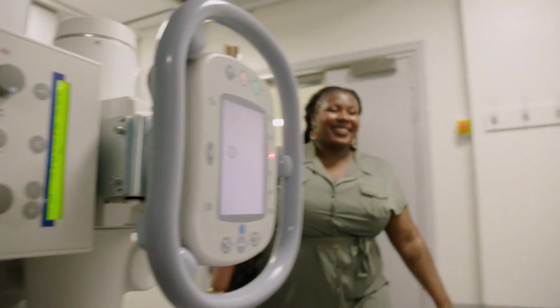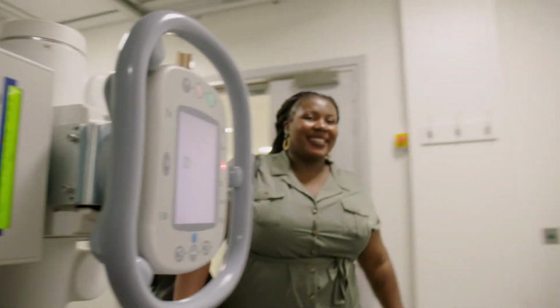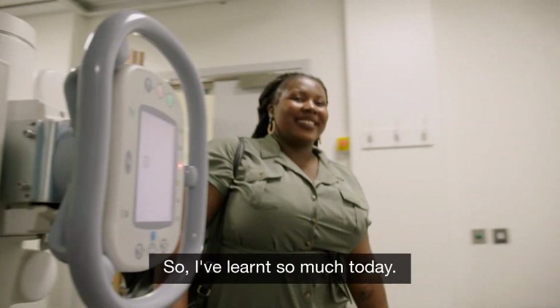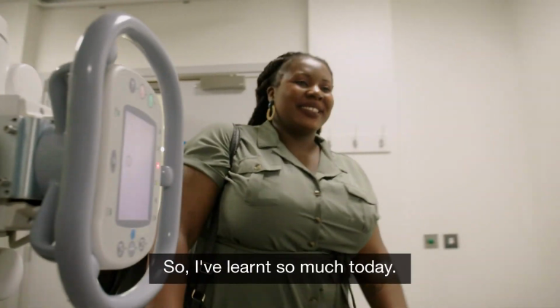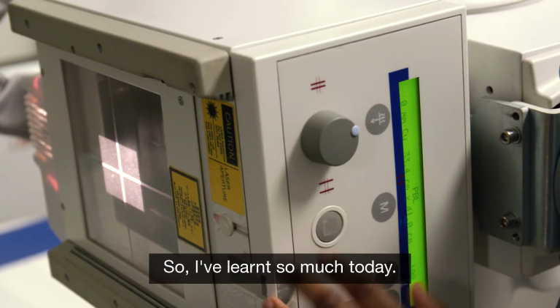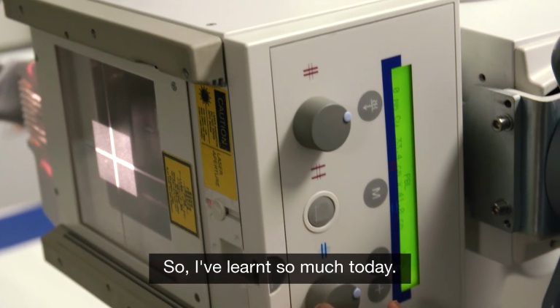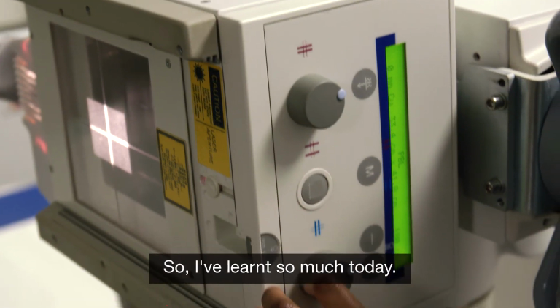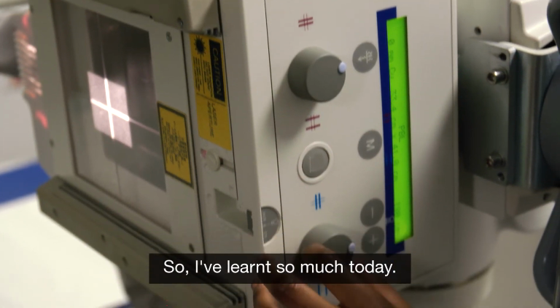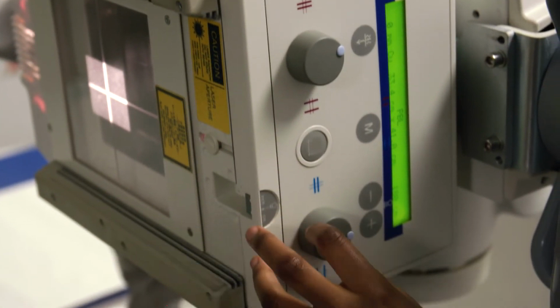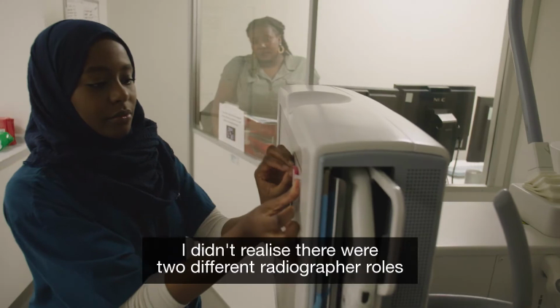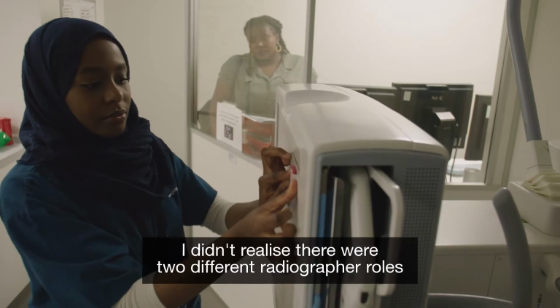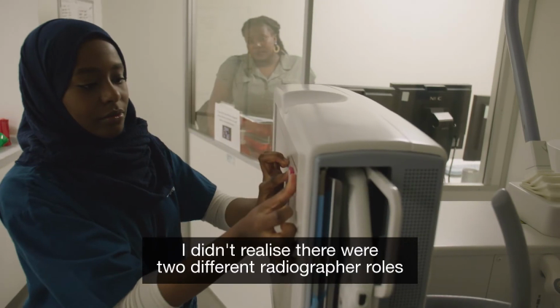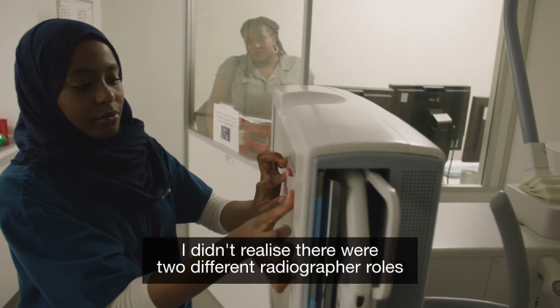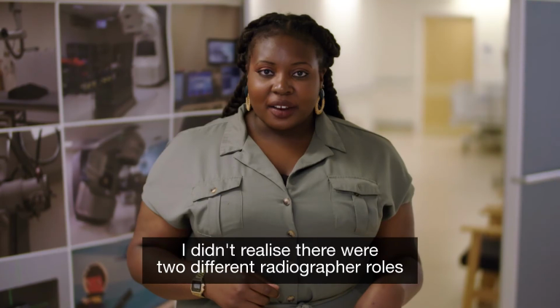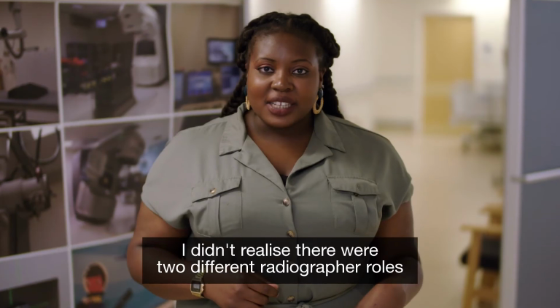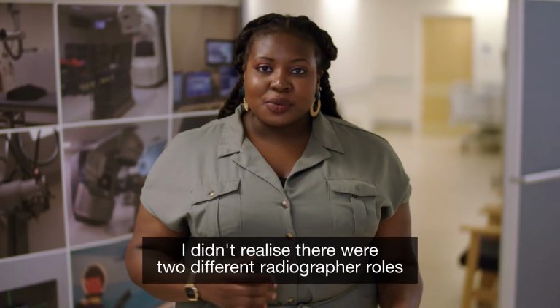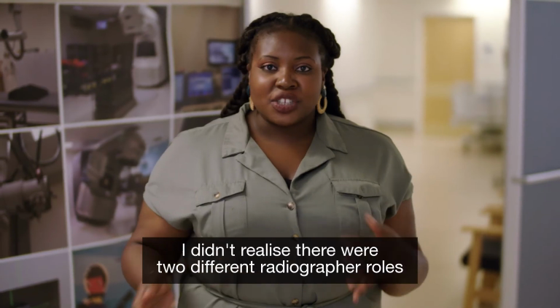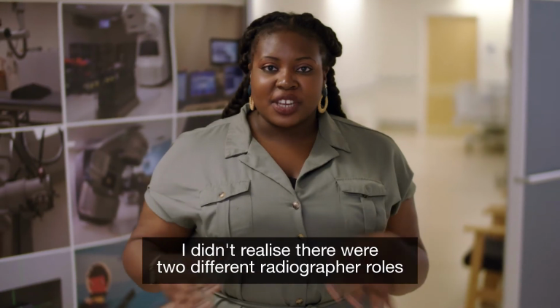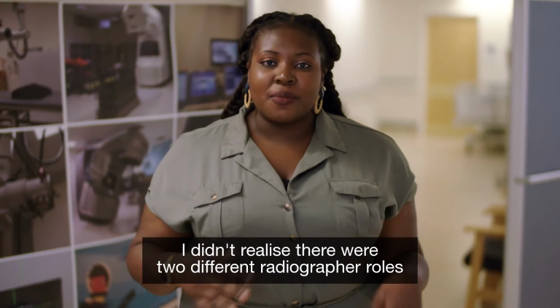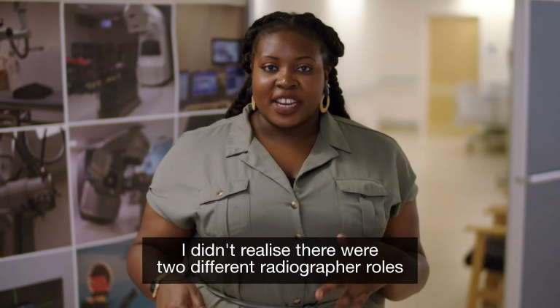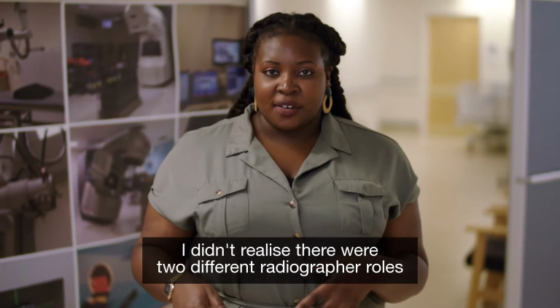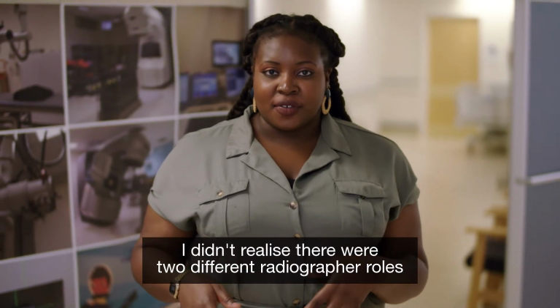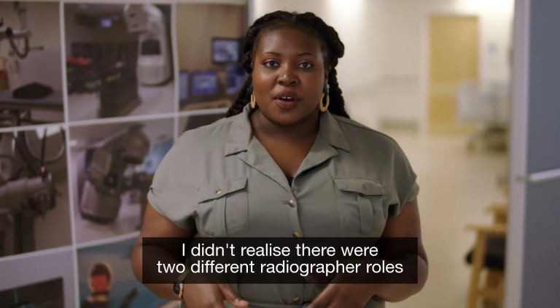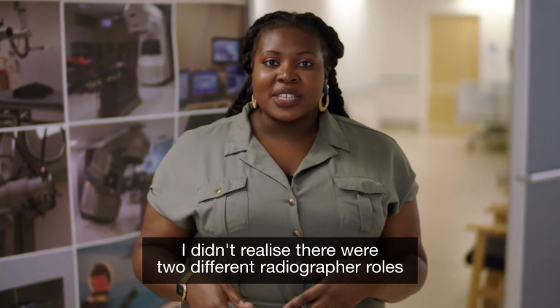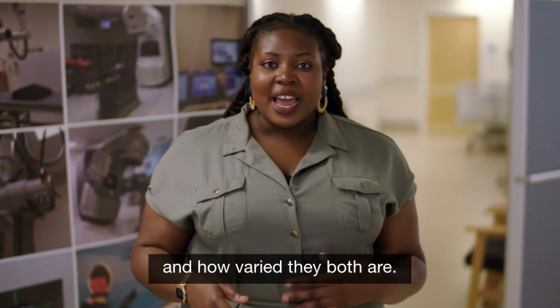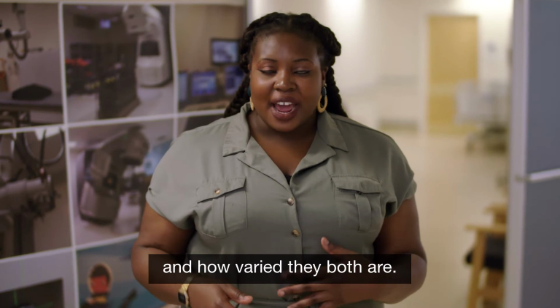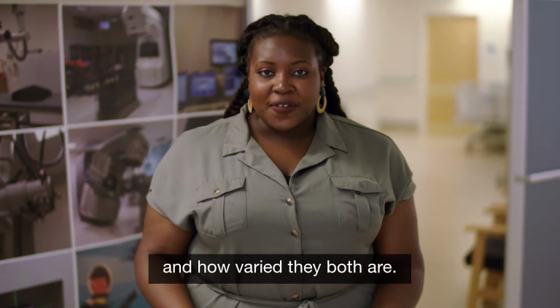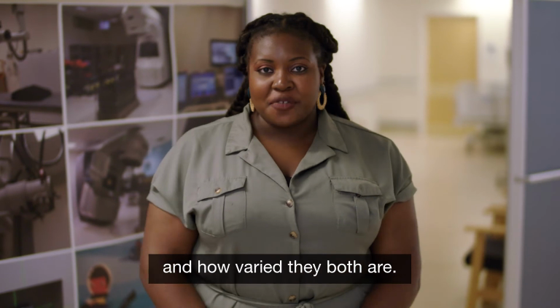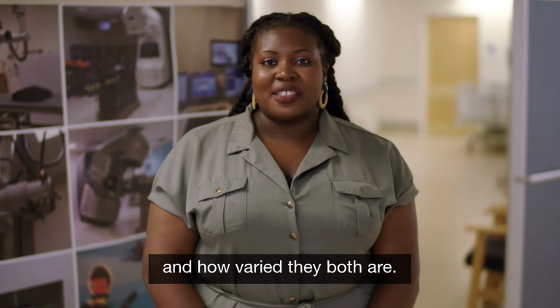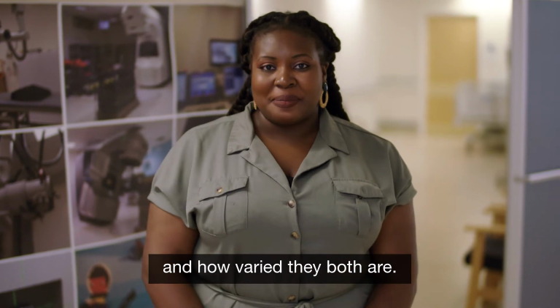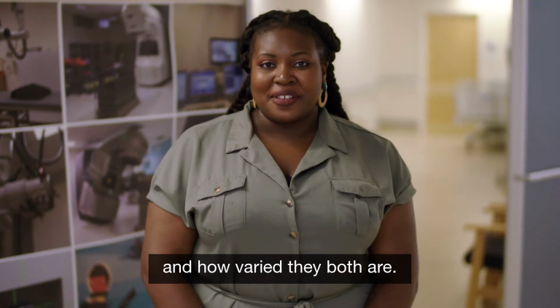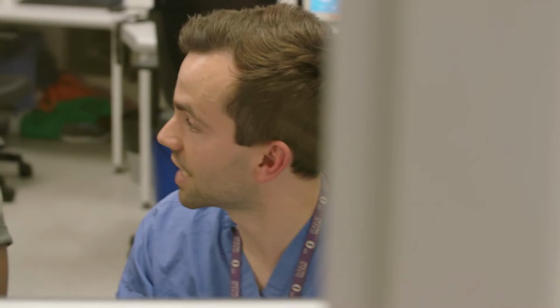I've learnt so much today. I didn't realise there were two different radiographer roles and how varied they are.